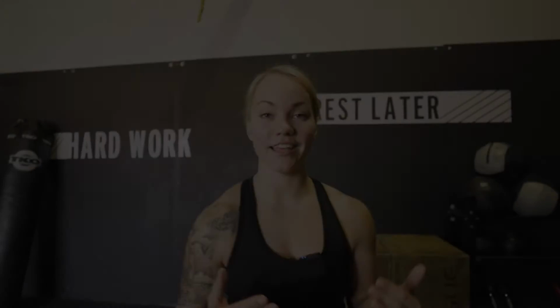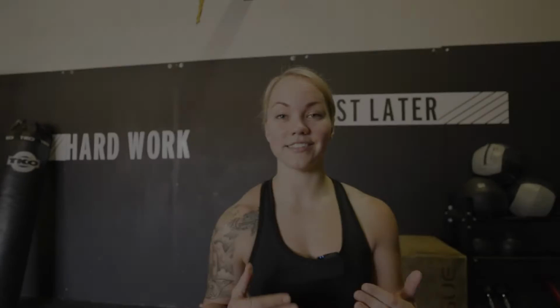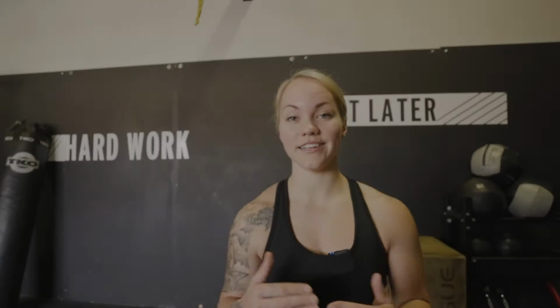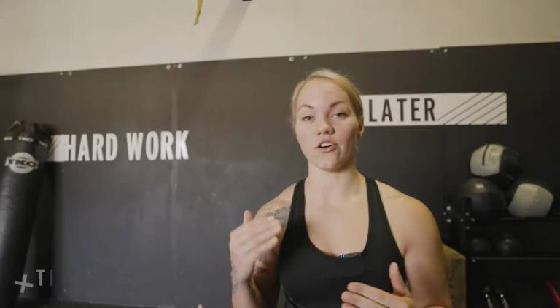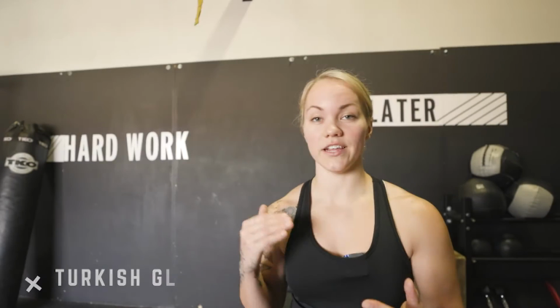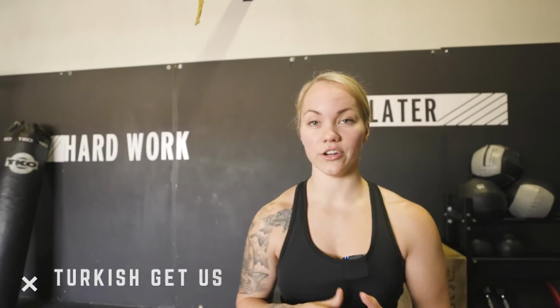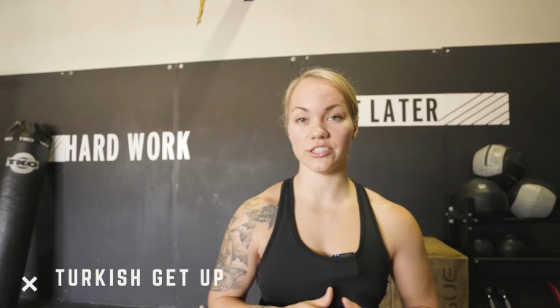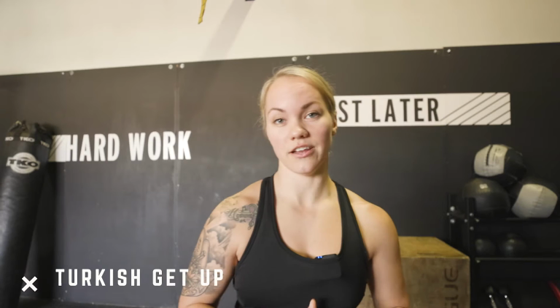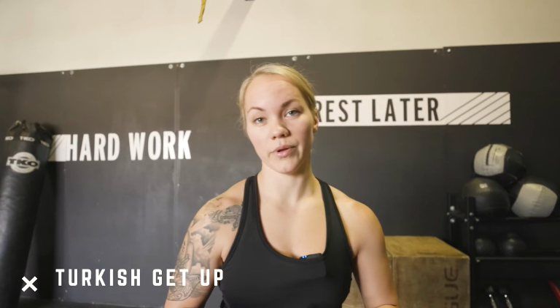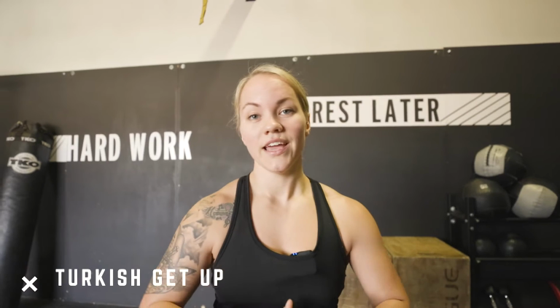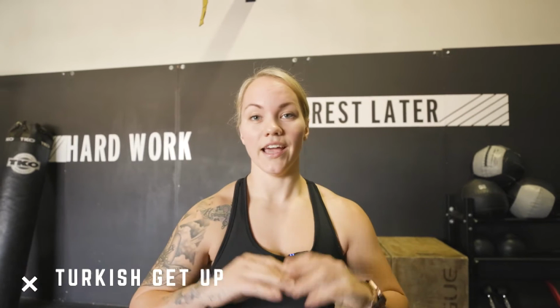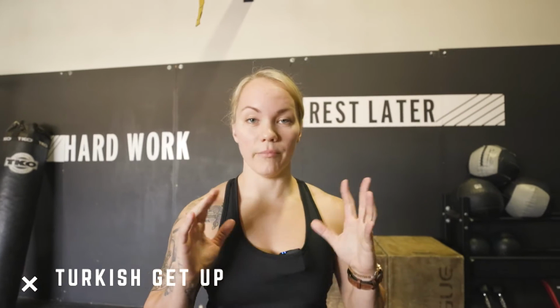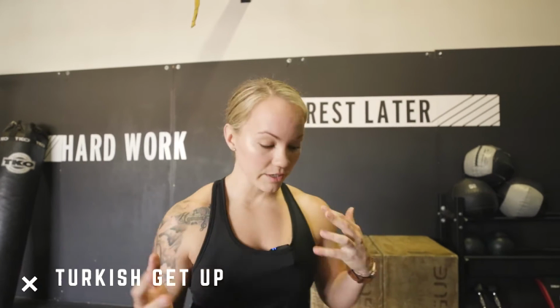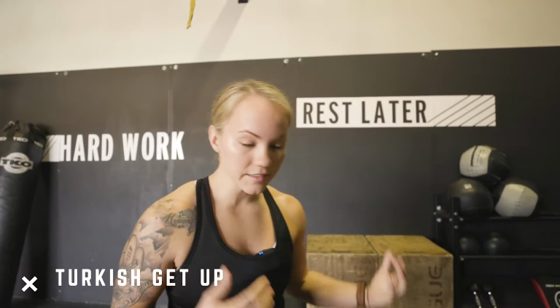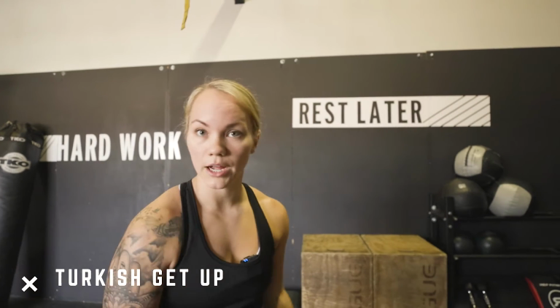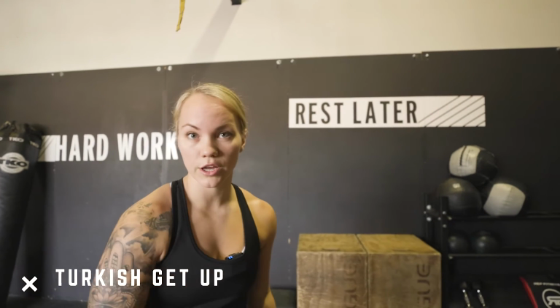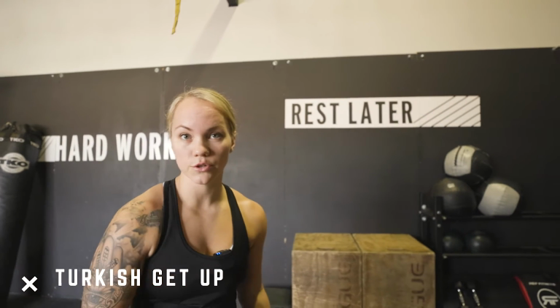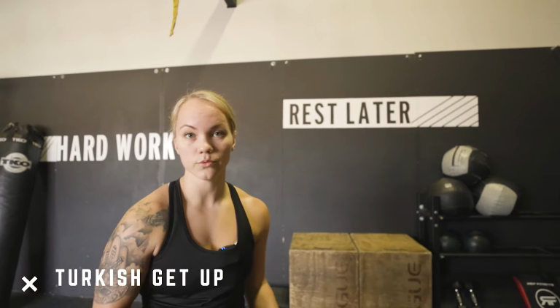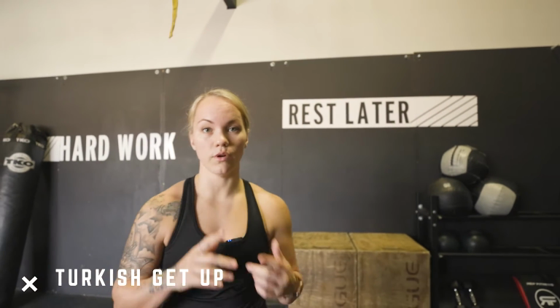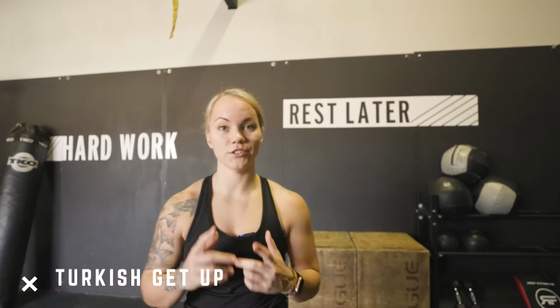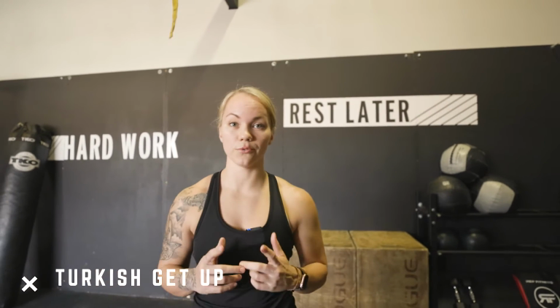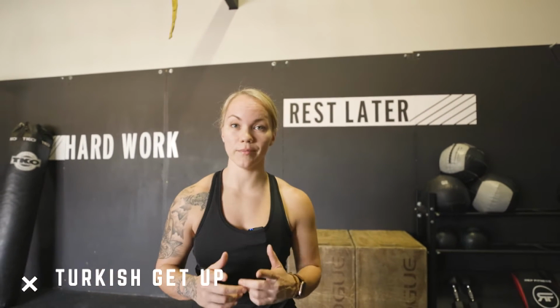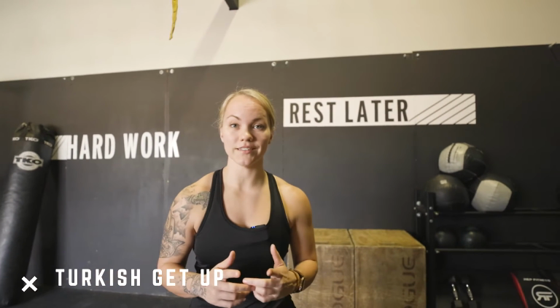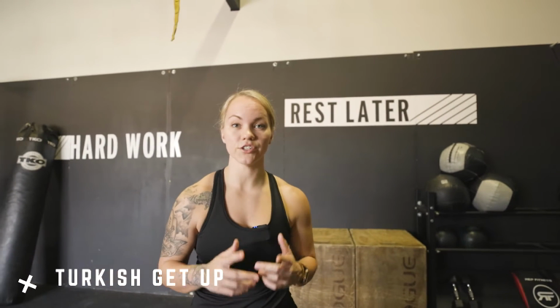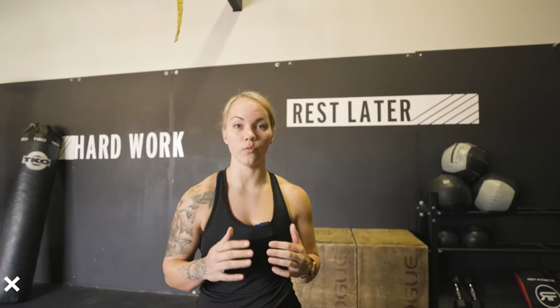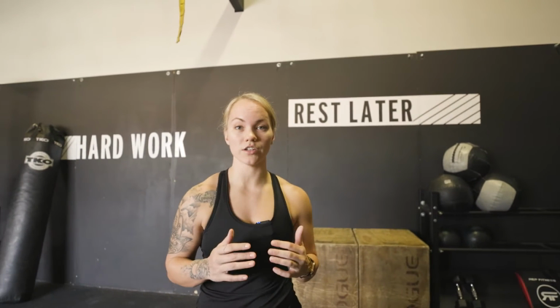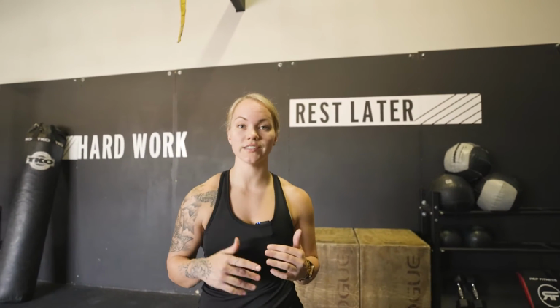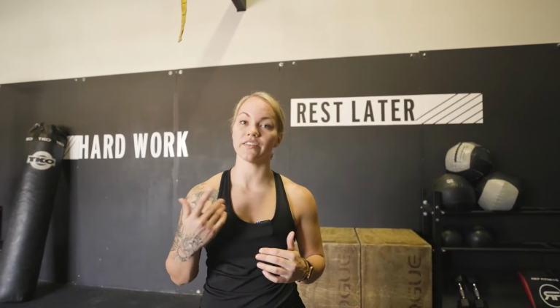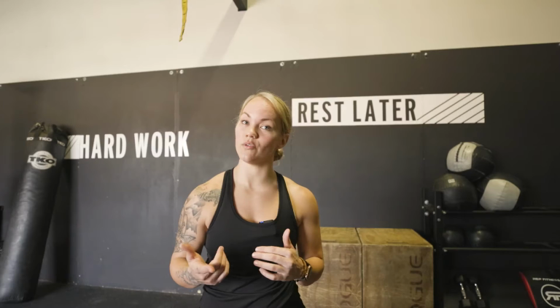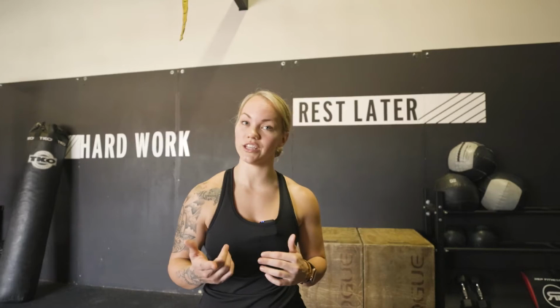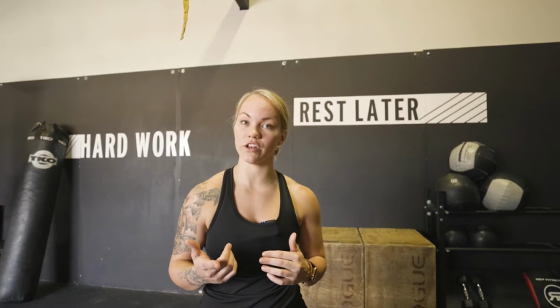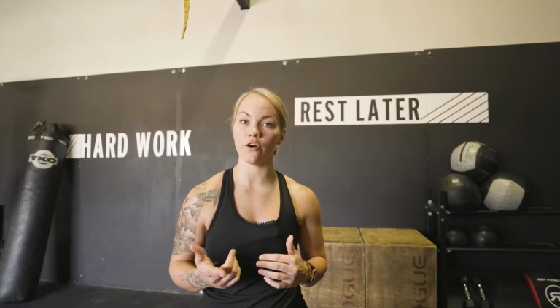This is called a Turkish get up. I'm gonna take some time to coach you on this one, so I want you to really pay attention and watch this, and then I want you to give it a go.